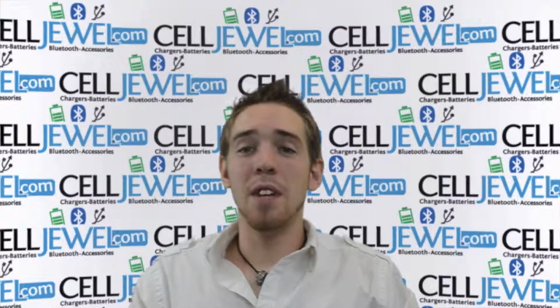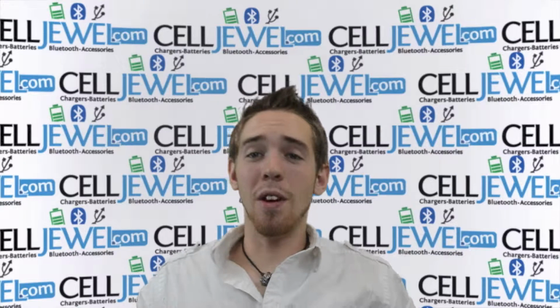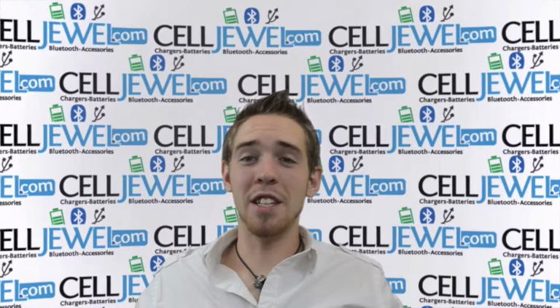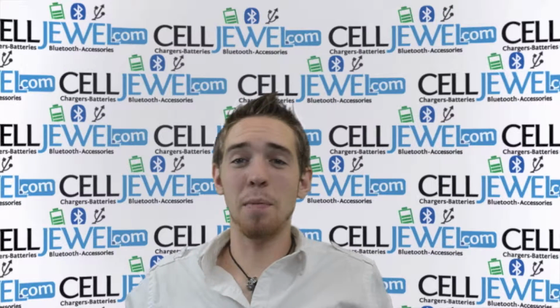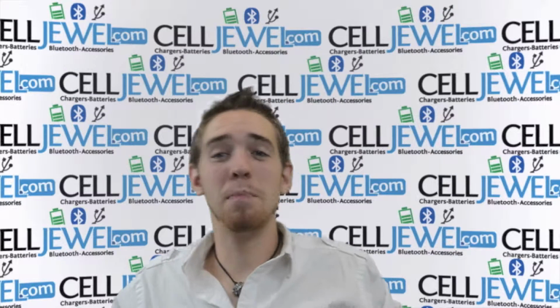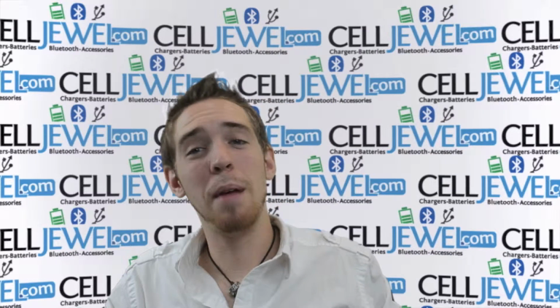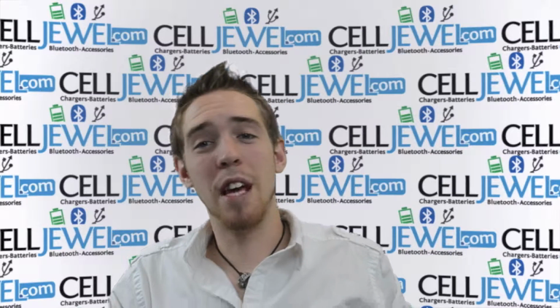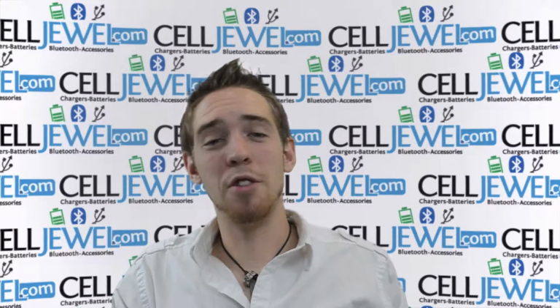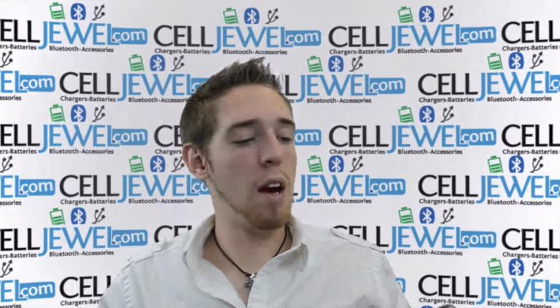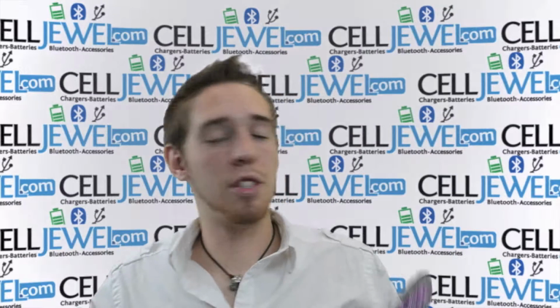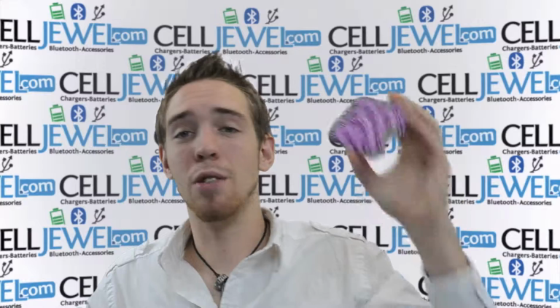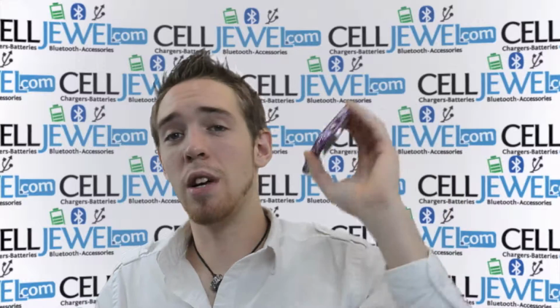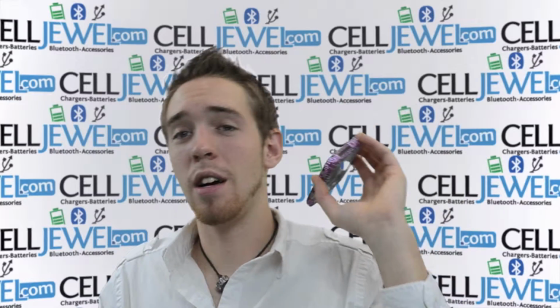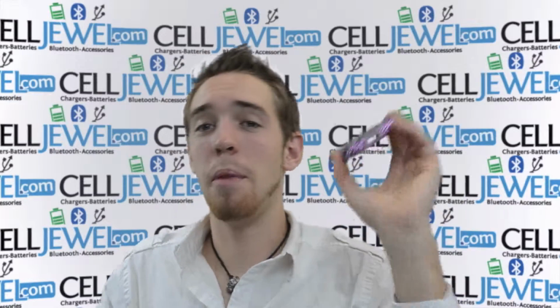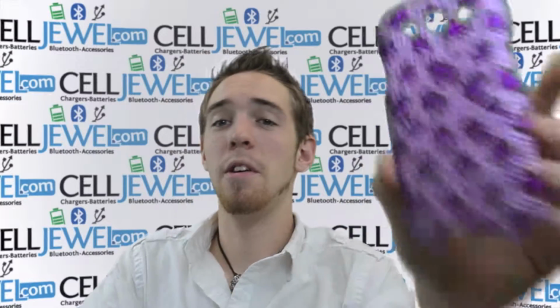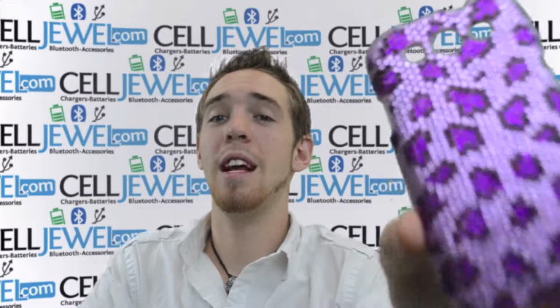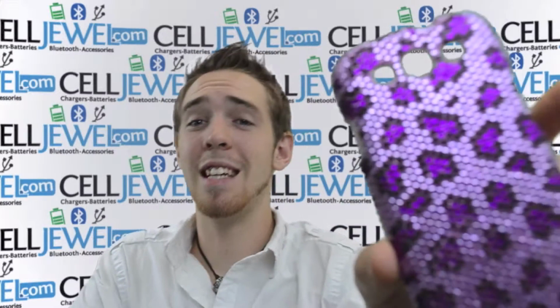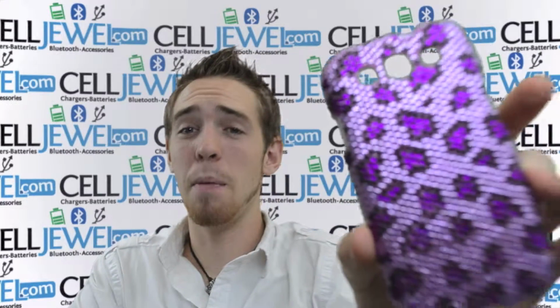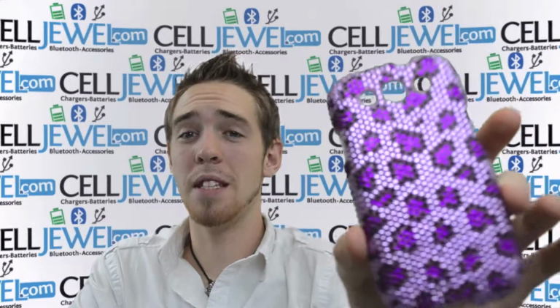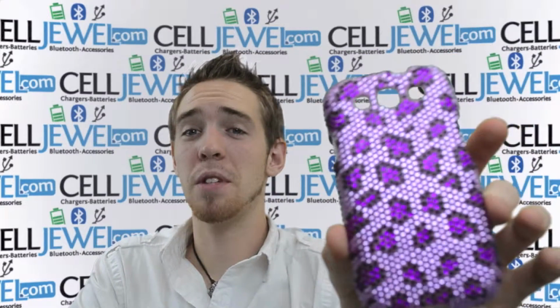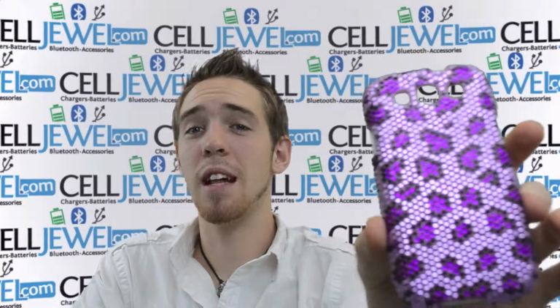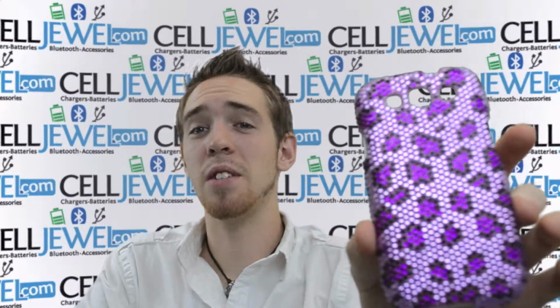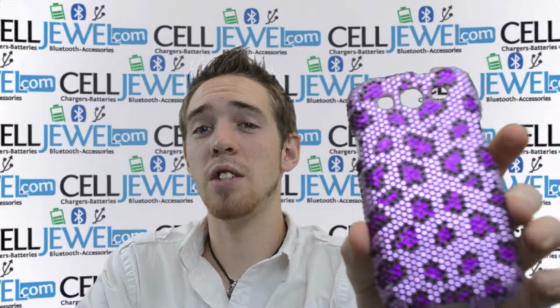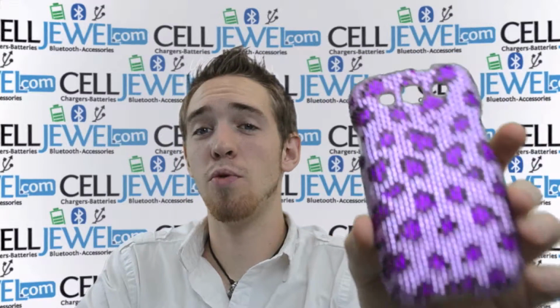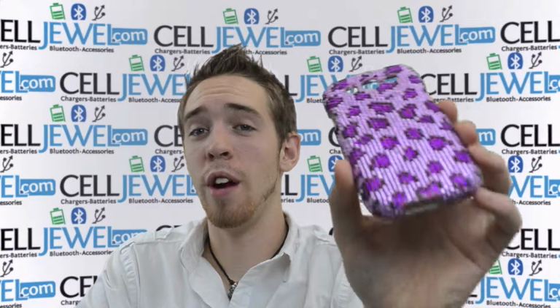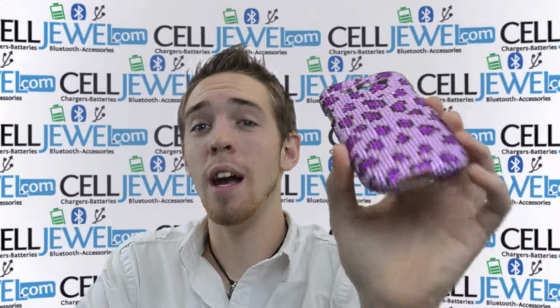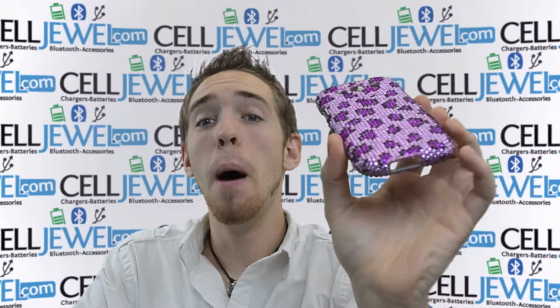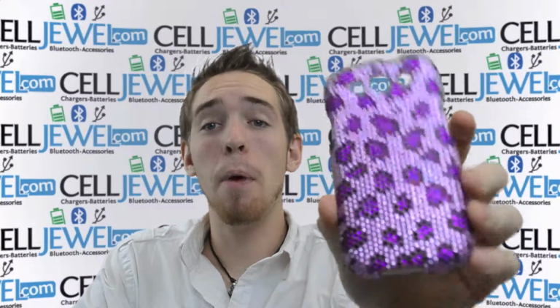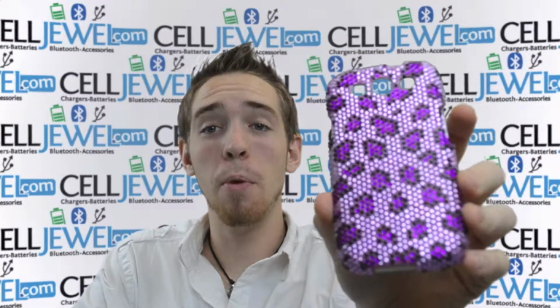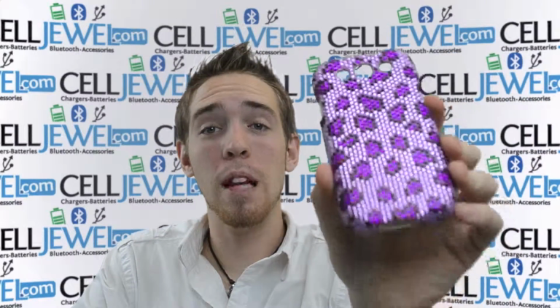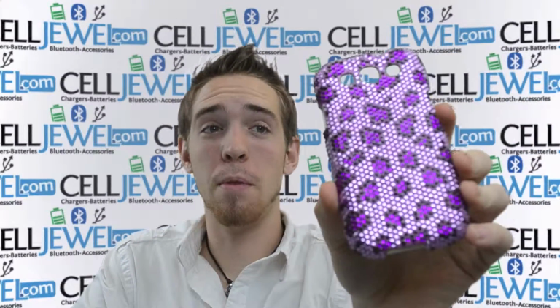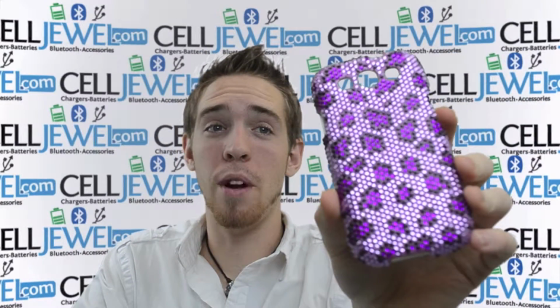Hello online shoppers. My name is Andrew. I'm with celljewel.com. I'm here today to tell you about the Samsung Galaxy S3 Purple Leopard Print.